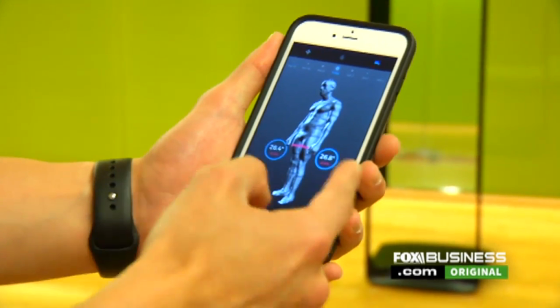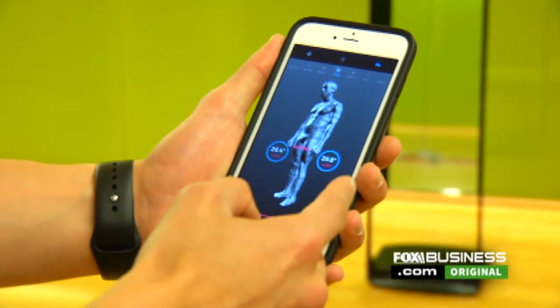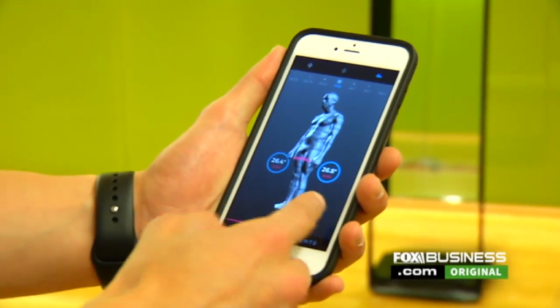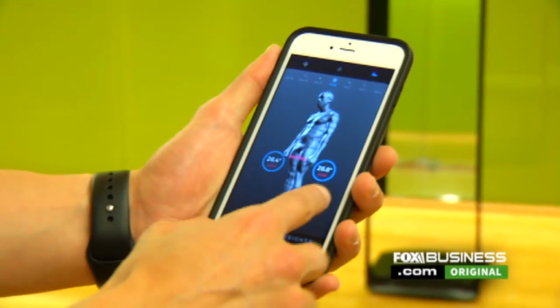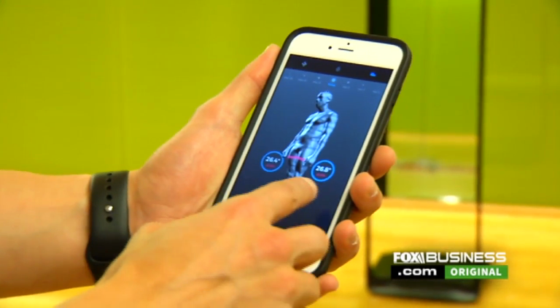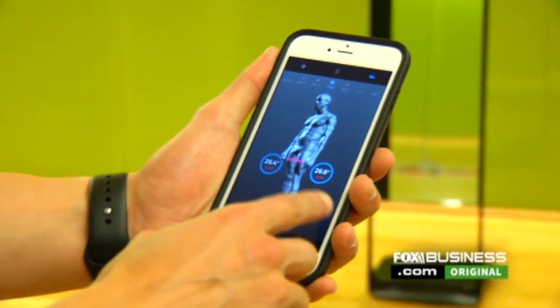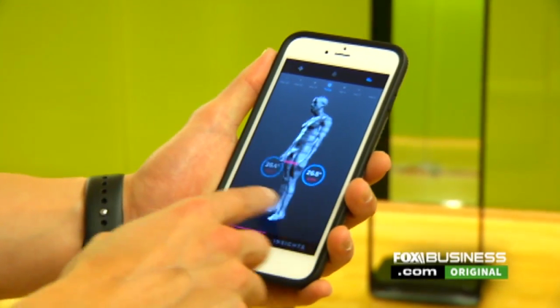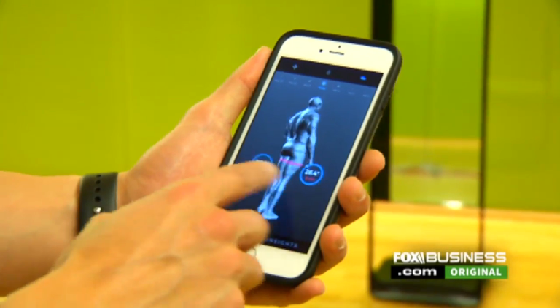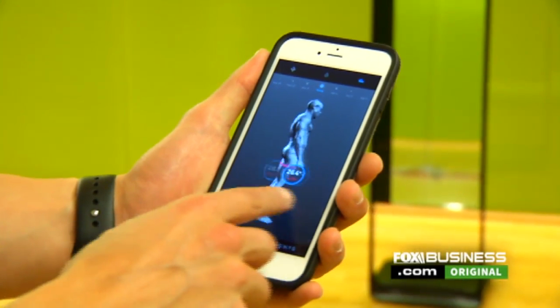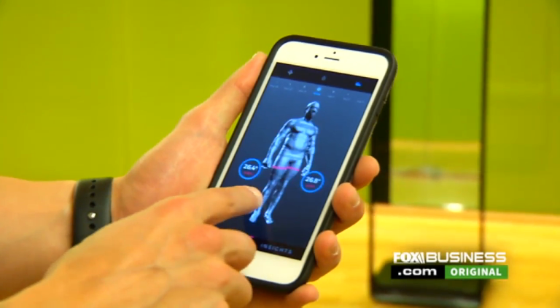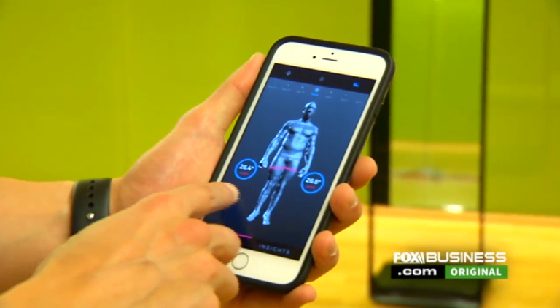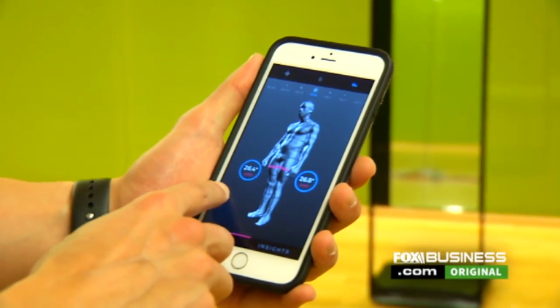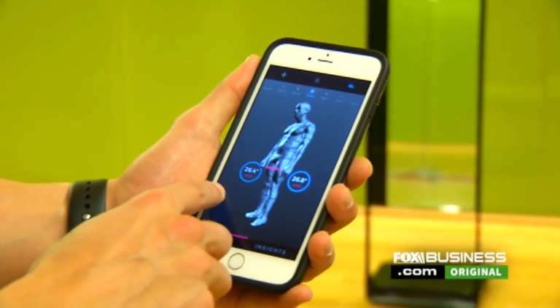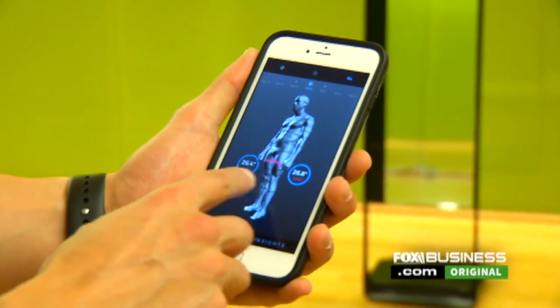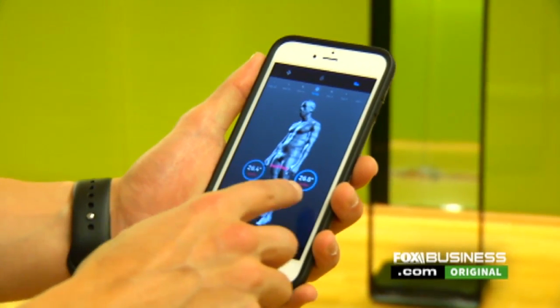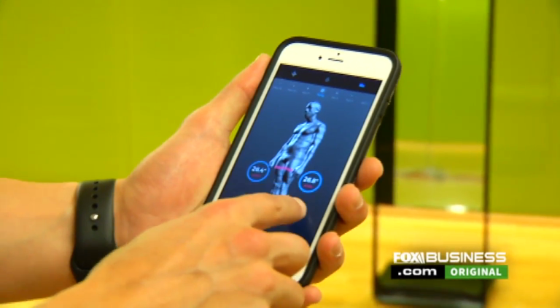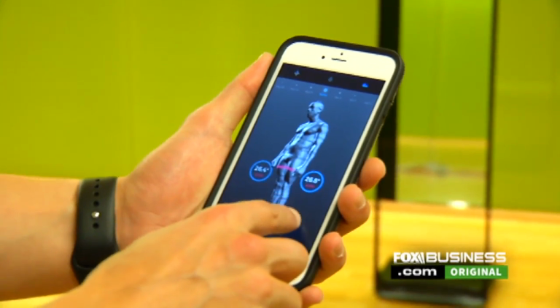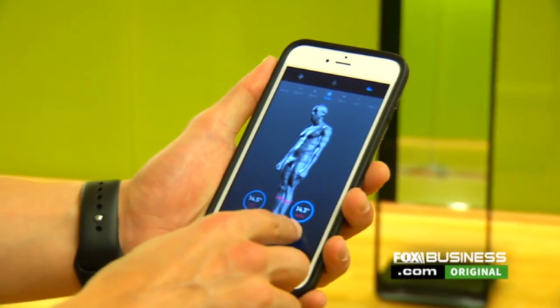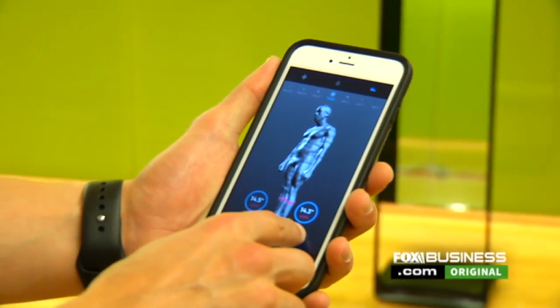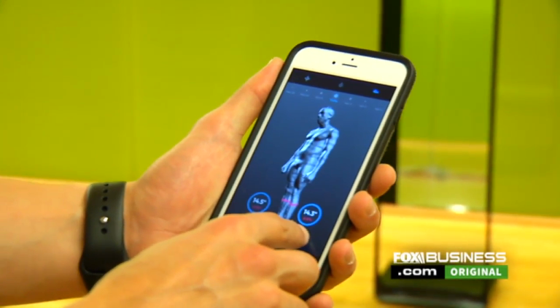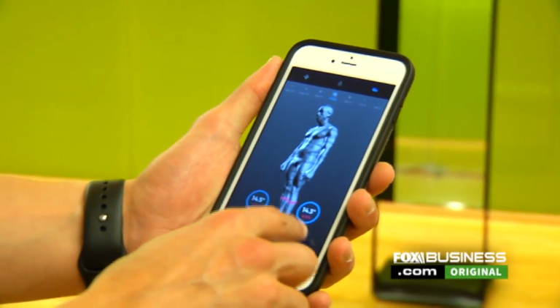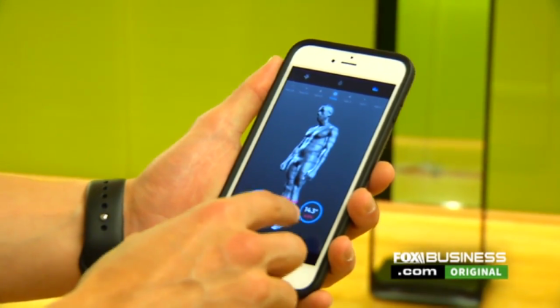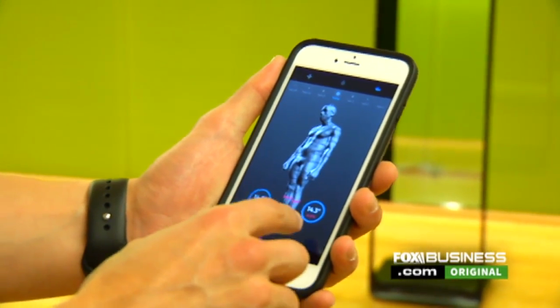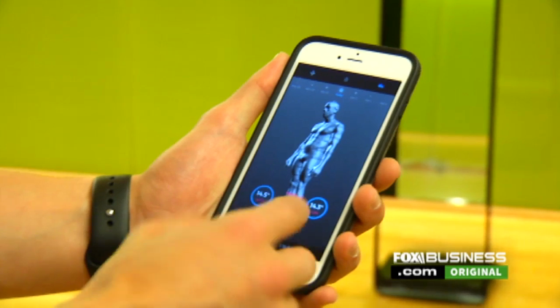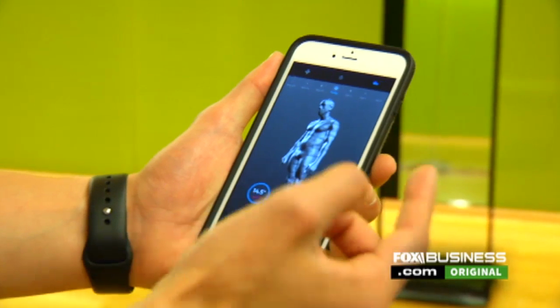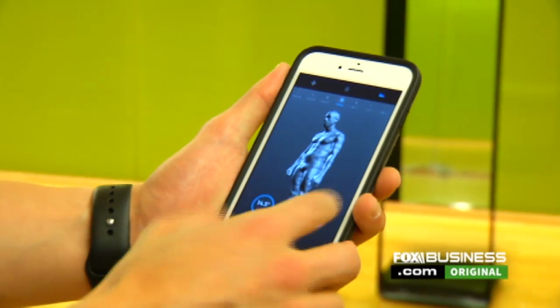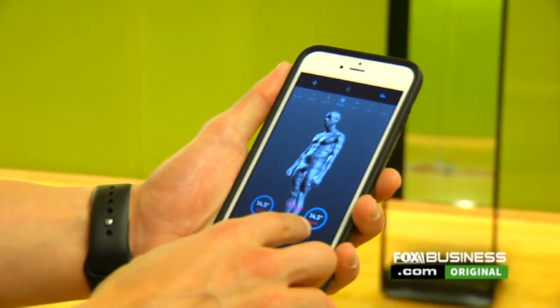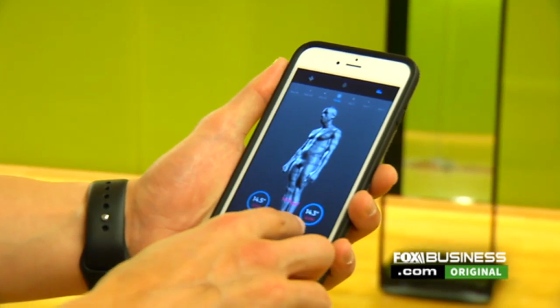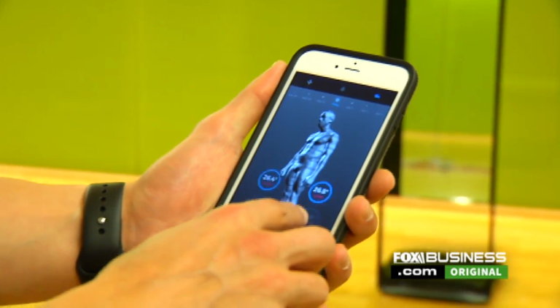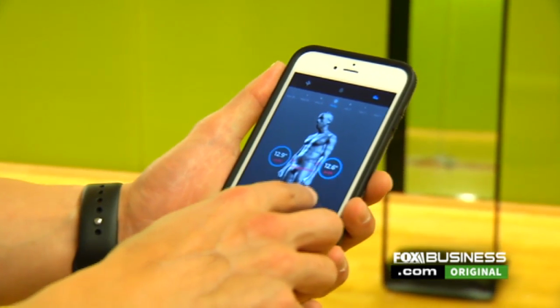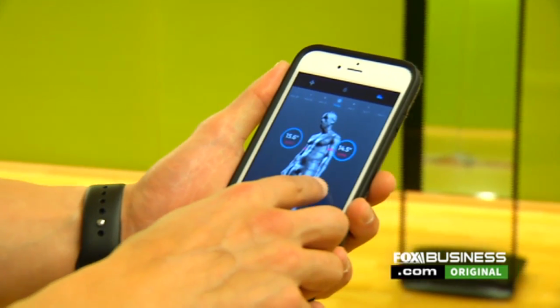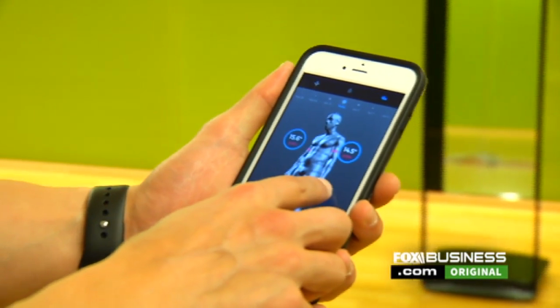So you can see Courtney's quad measurements — he's very symmetric actually. And we can turn around and see his body. Then you can see the calves — he's also very symmetric on the calf side.